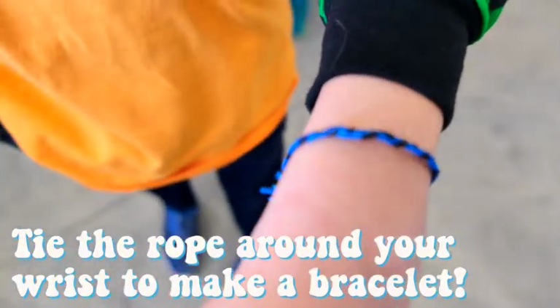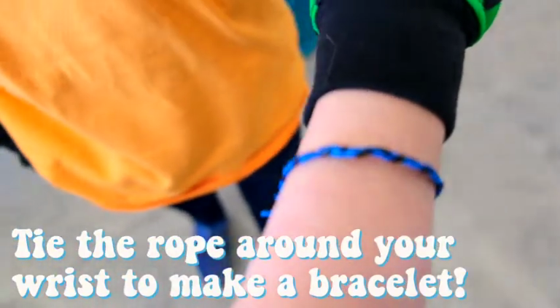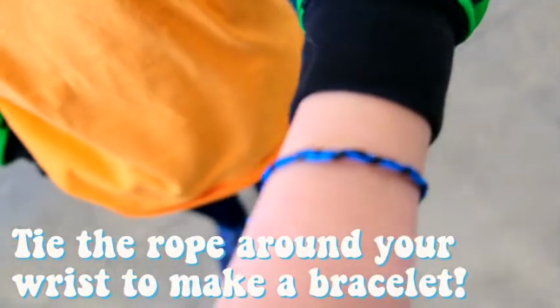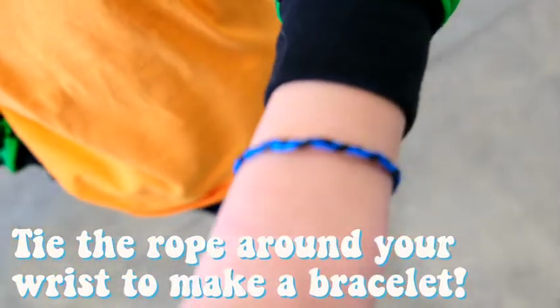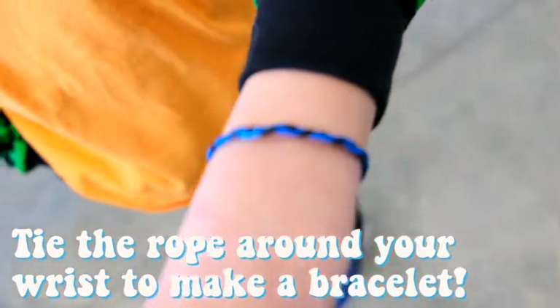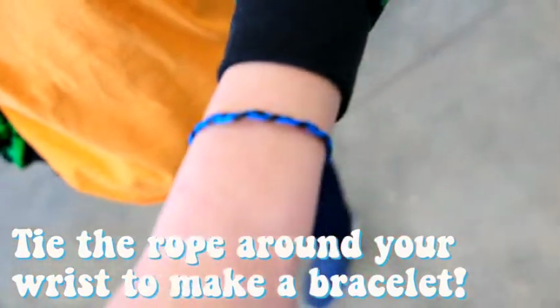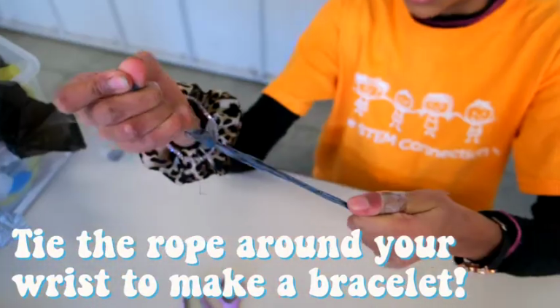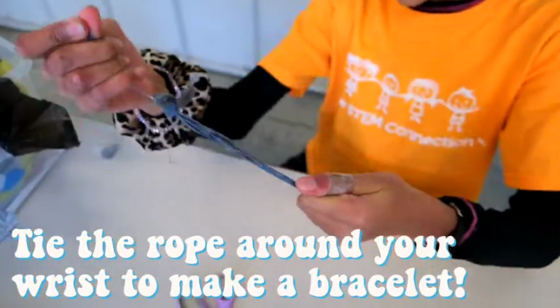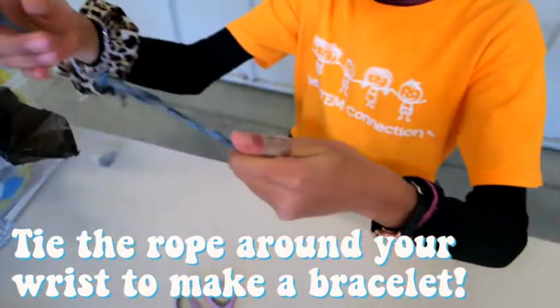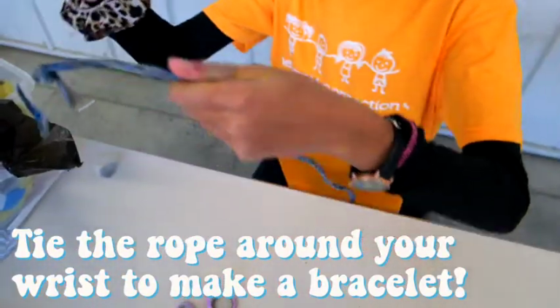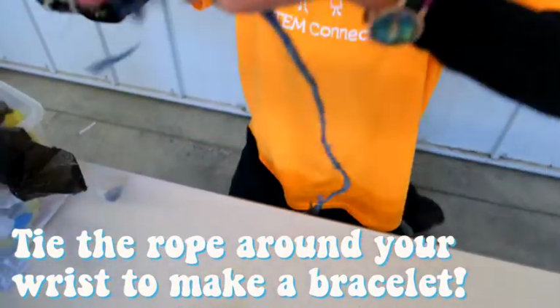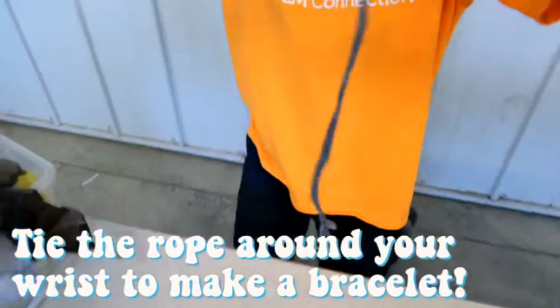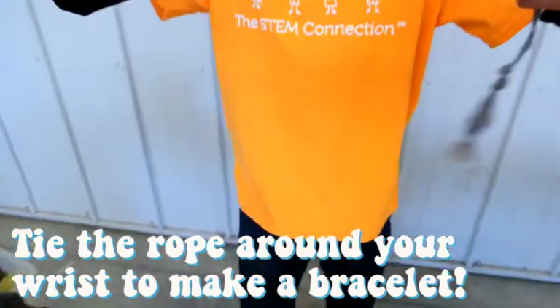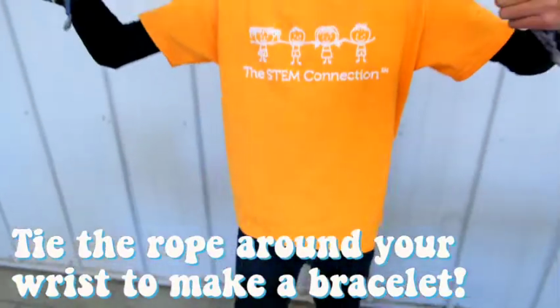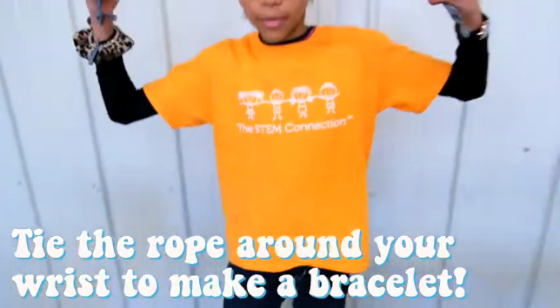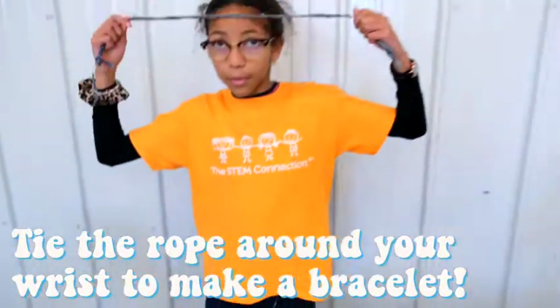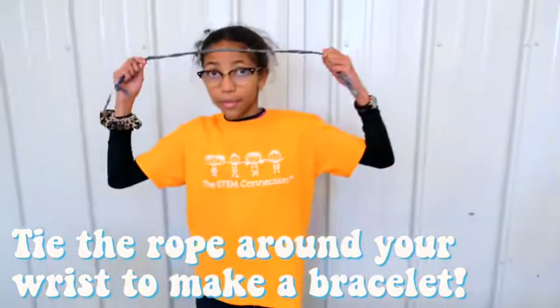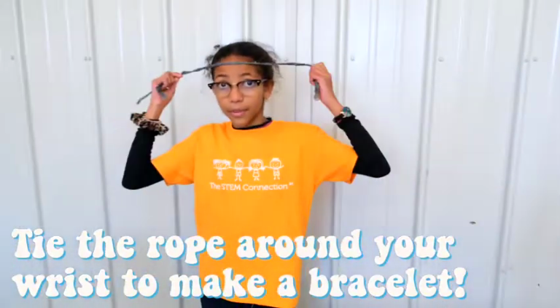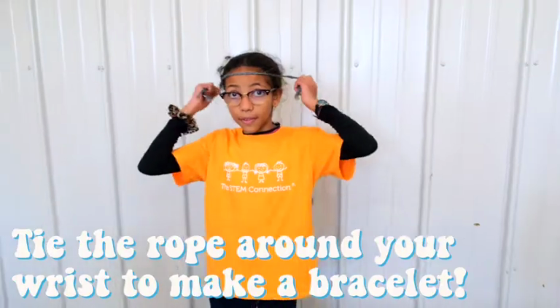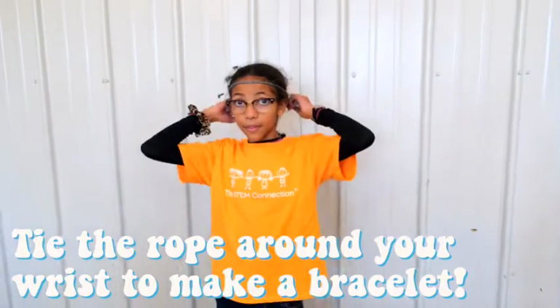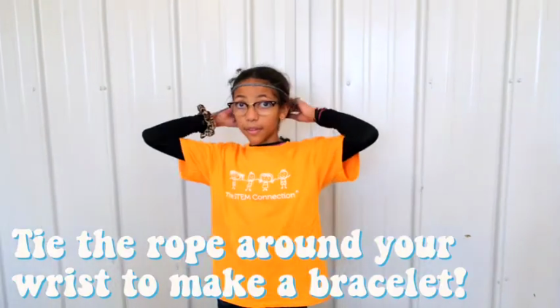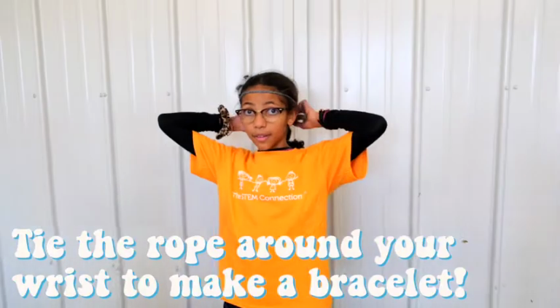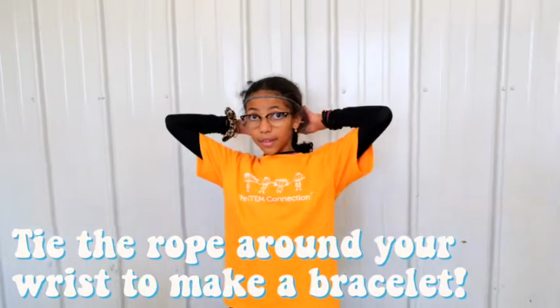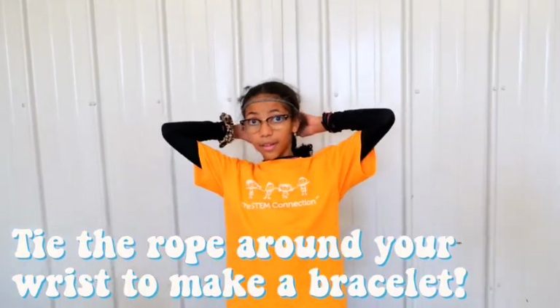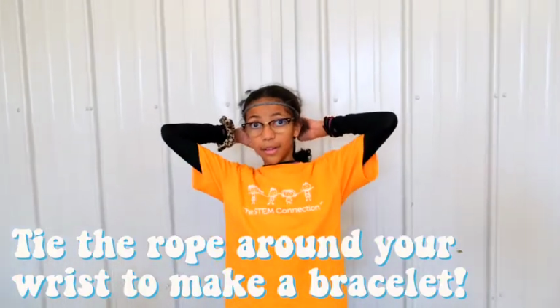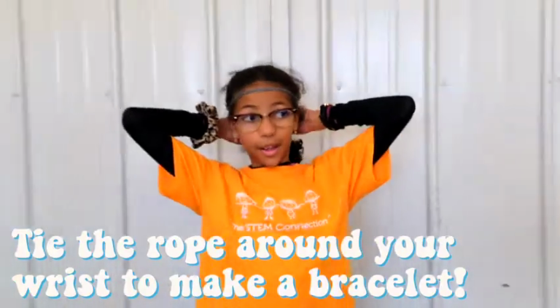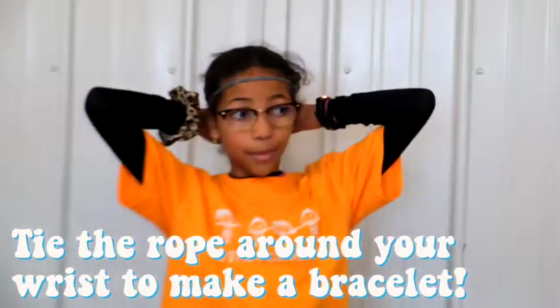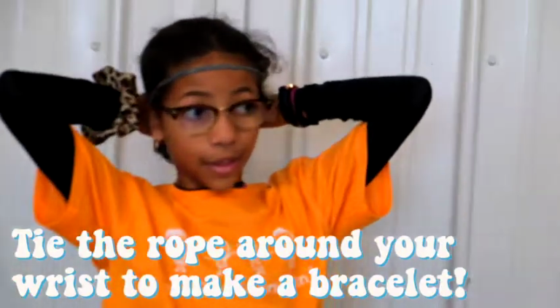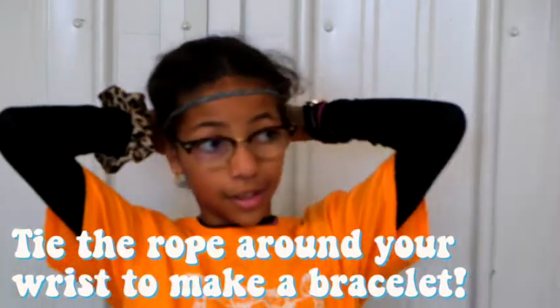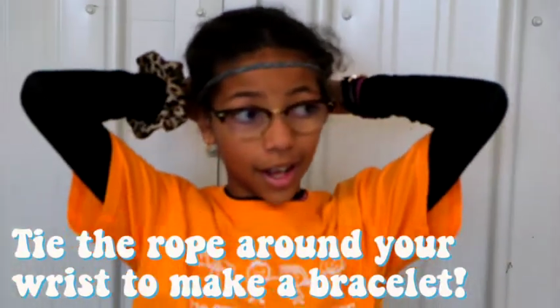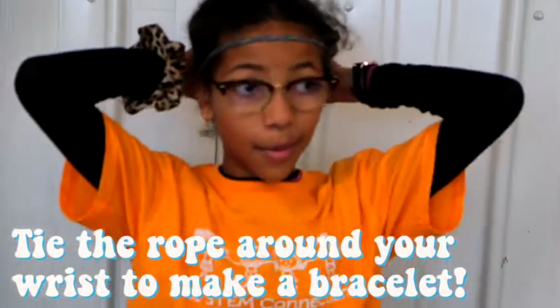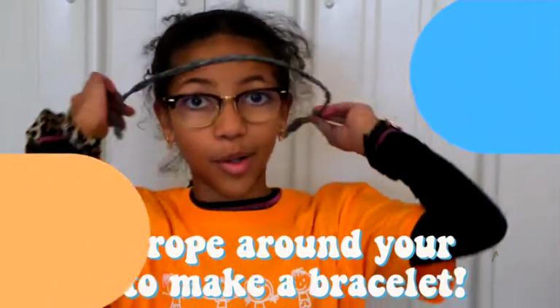If you want, you can get creative by using those ropes to make other objects, like a jump rope or even a bag.